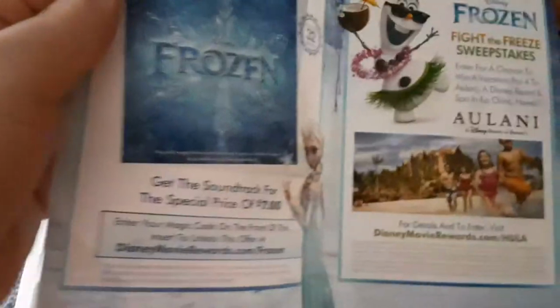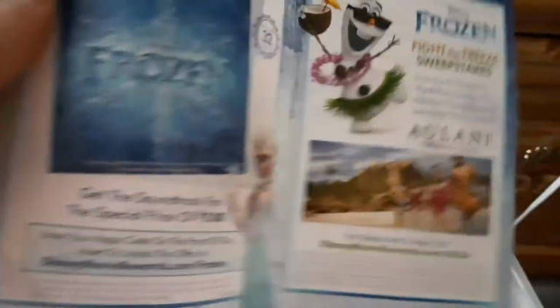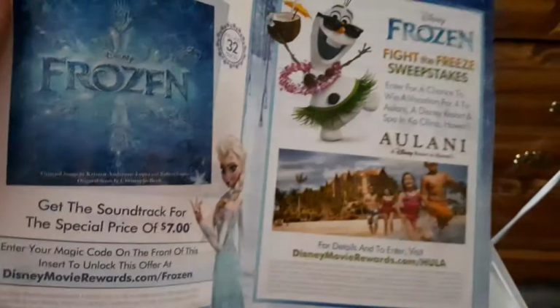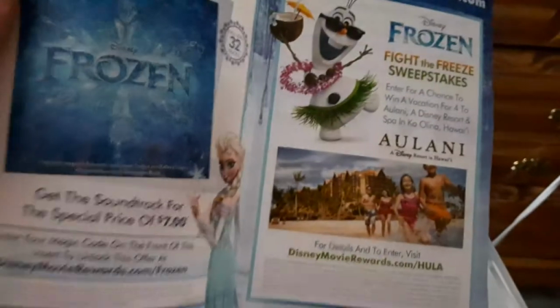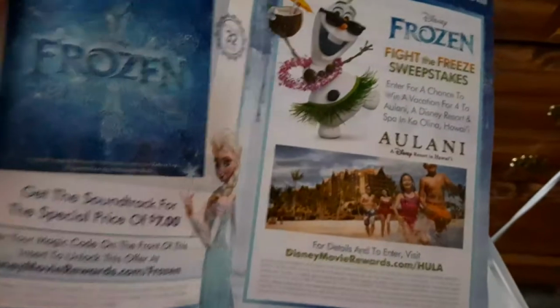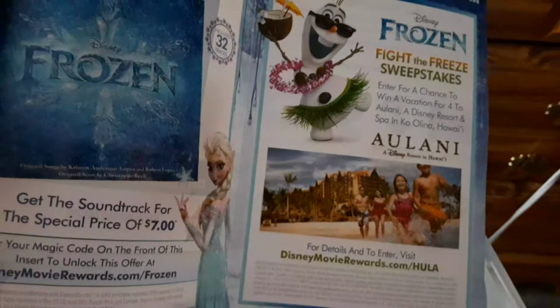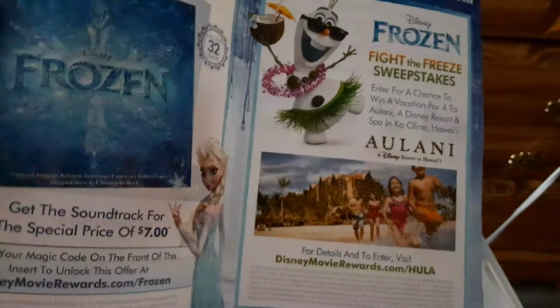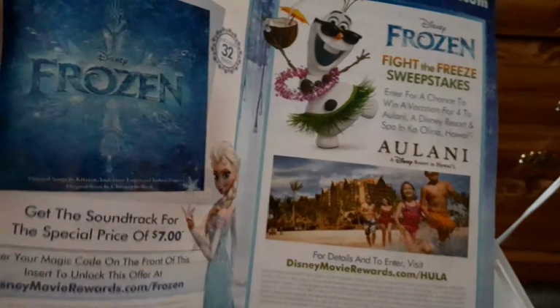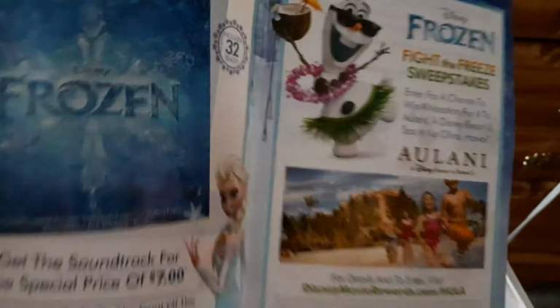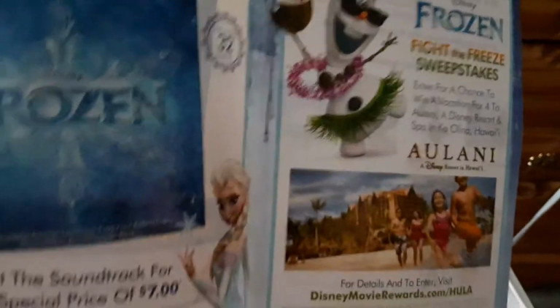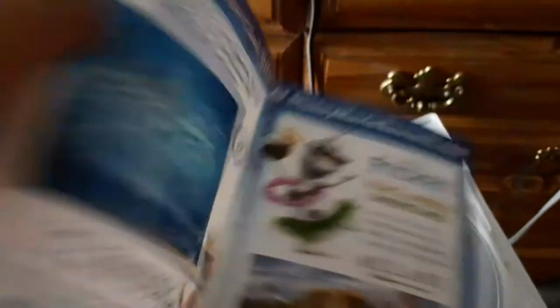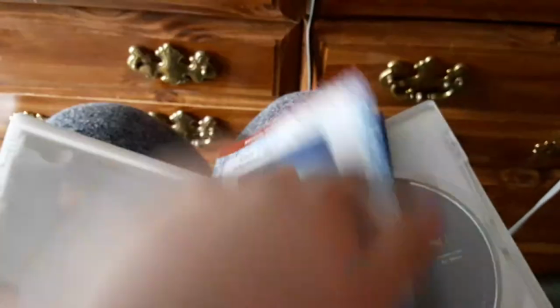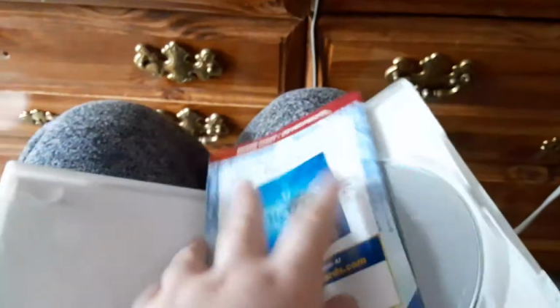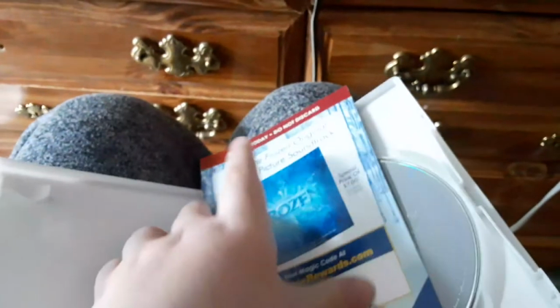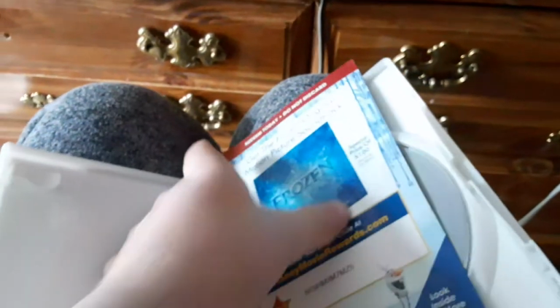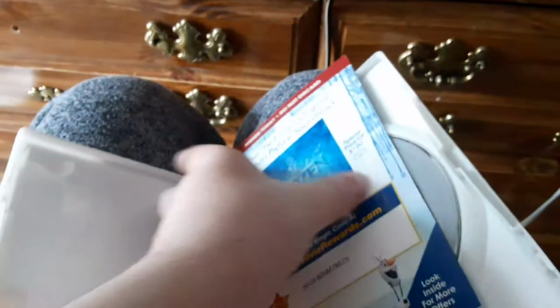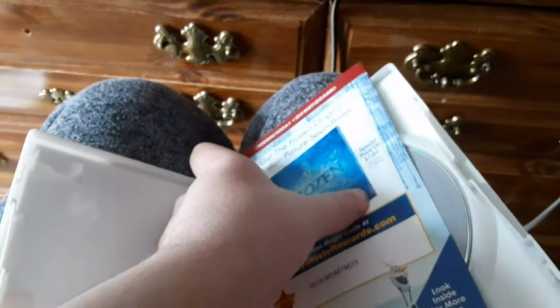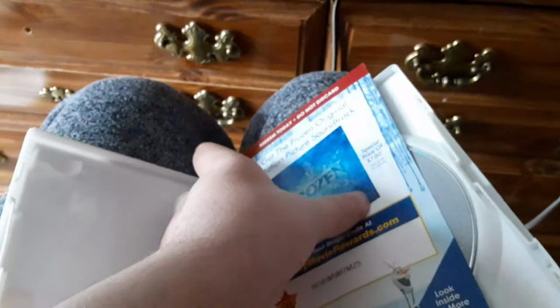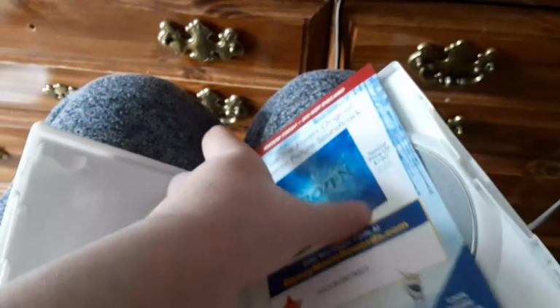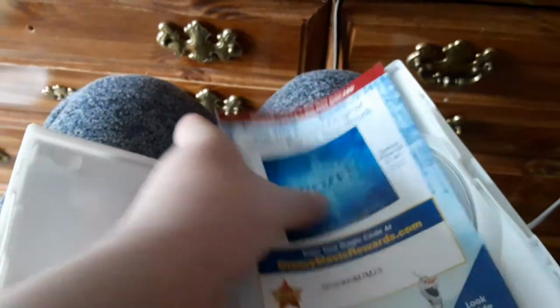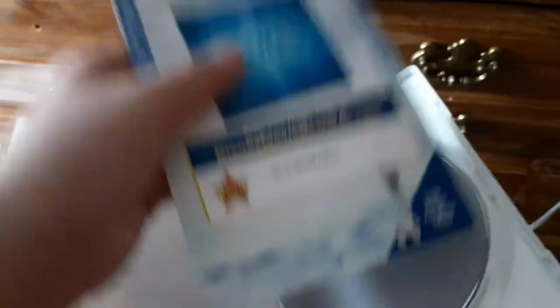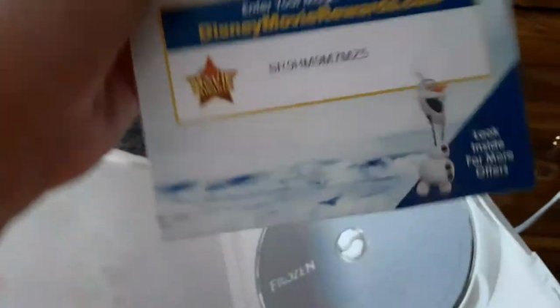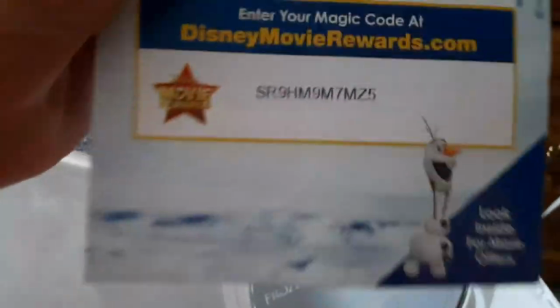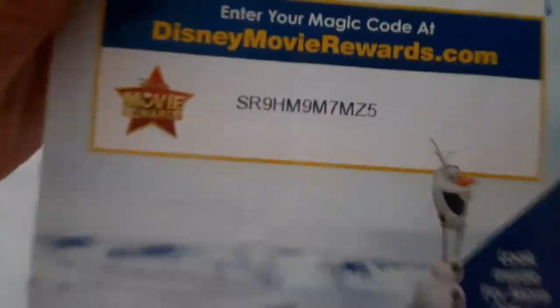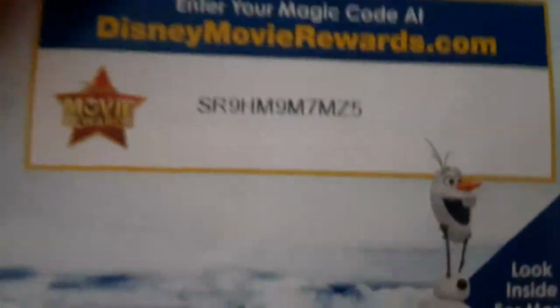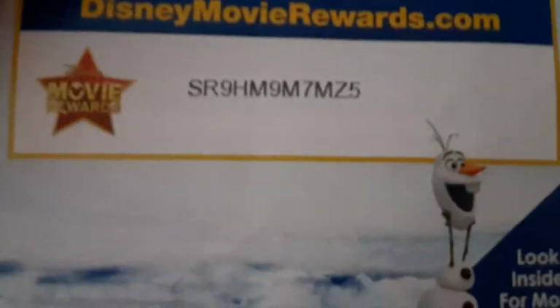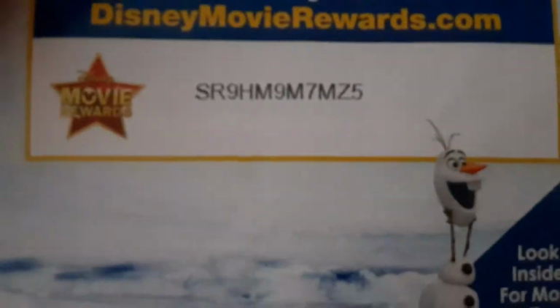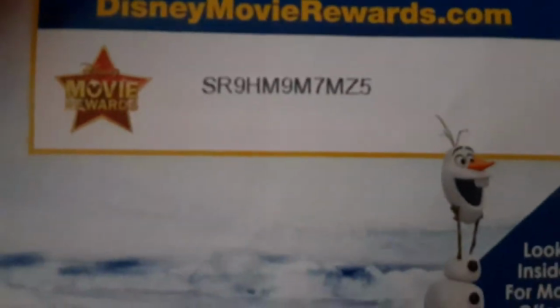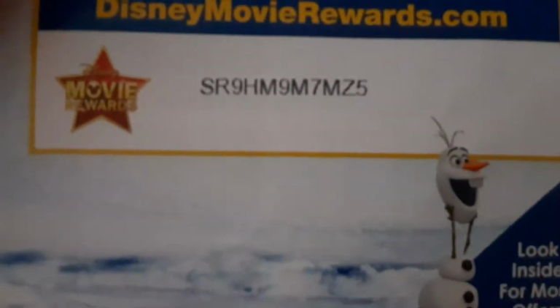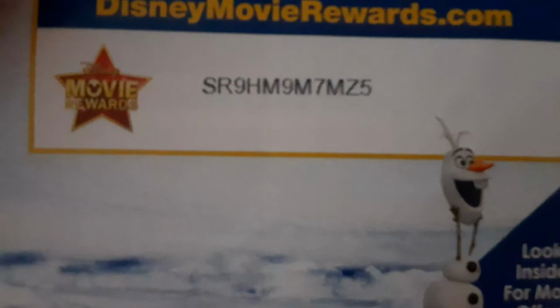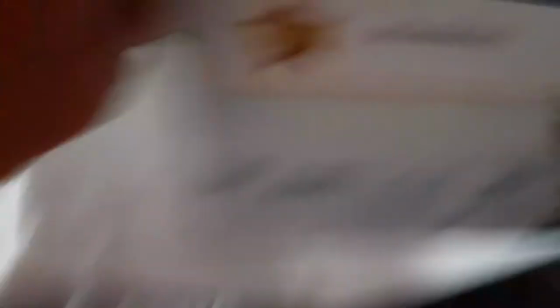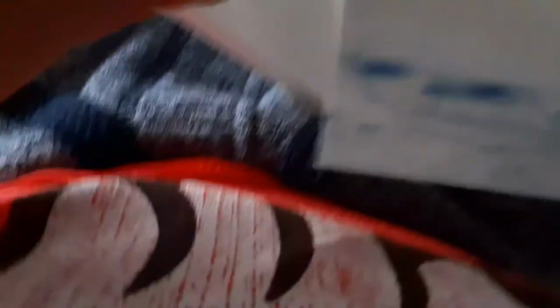Here's the slip cover and here's the digital code. Pause that to take a look at it.